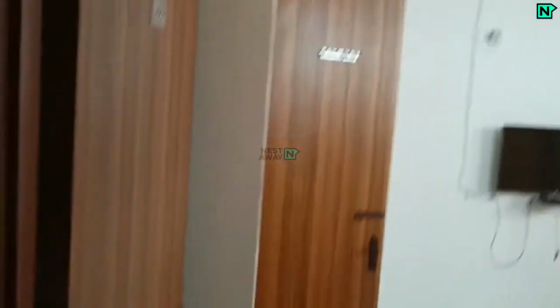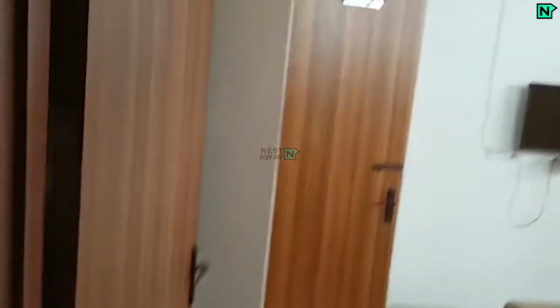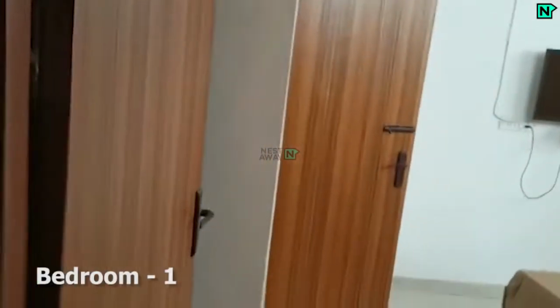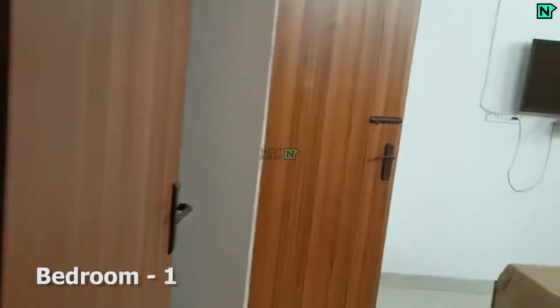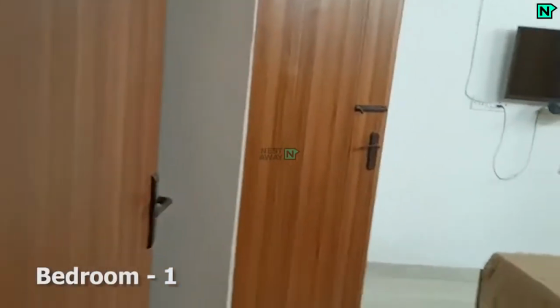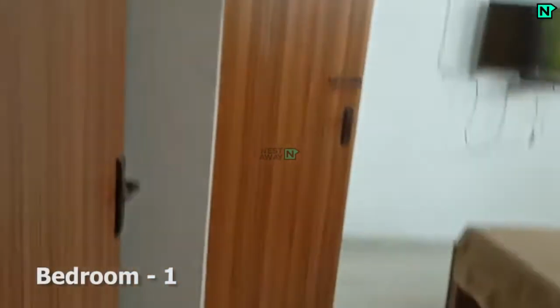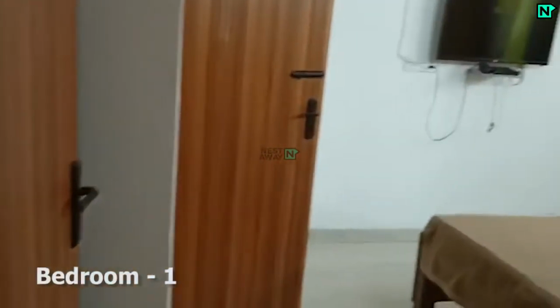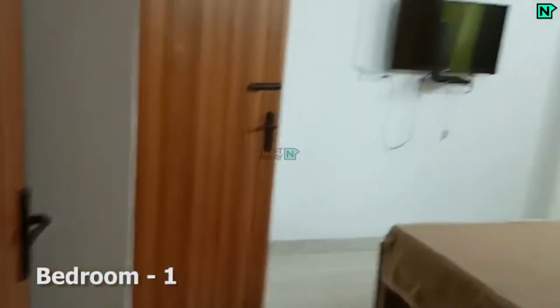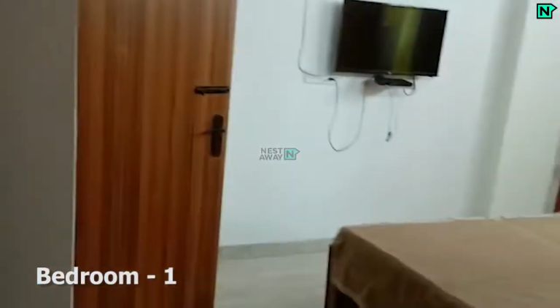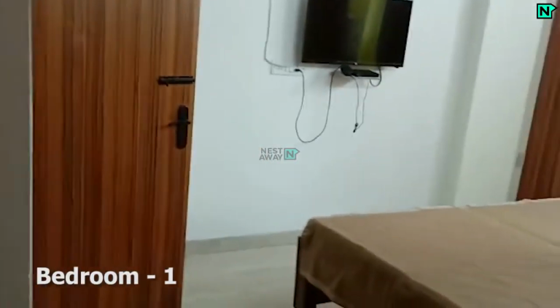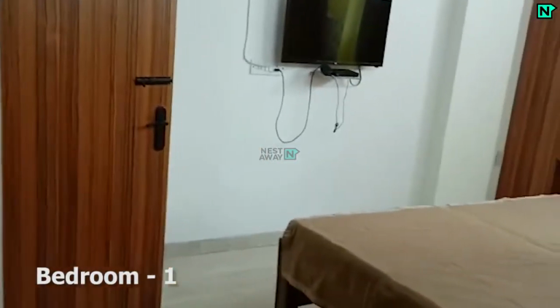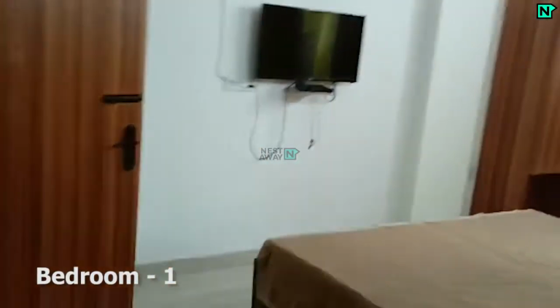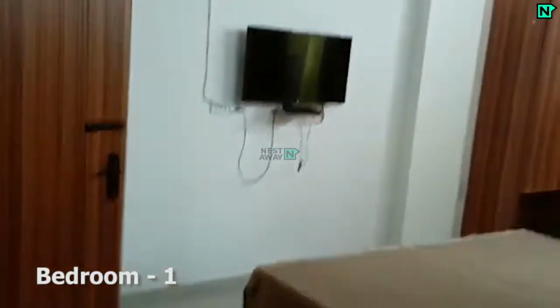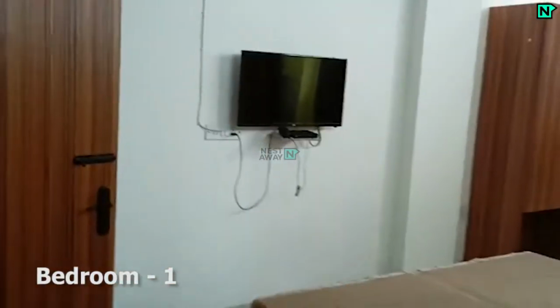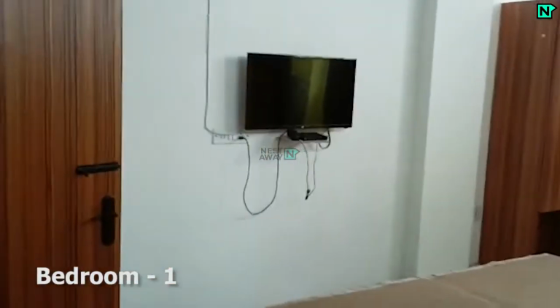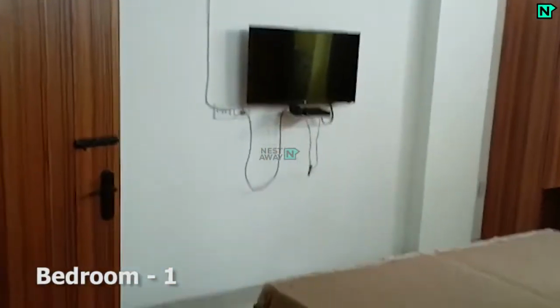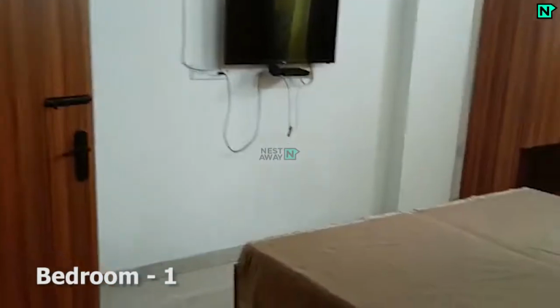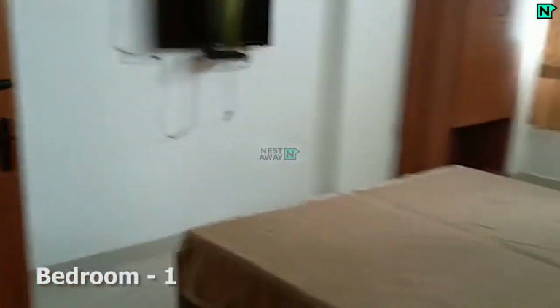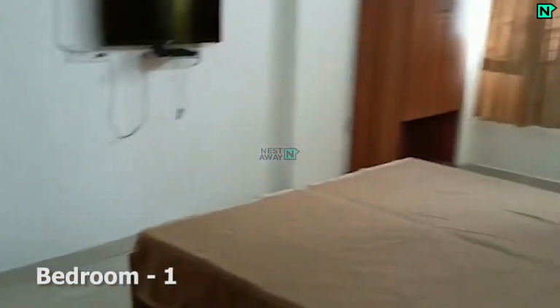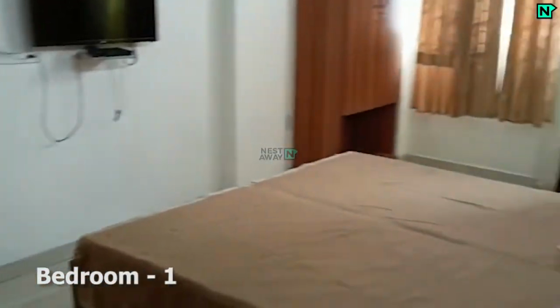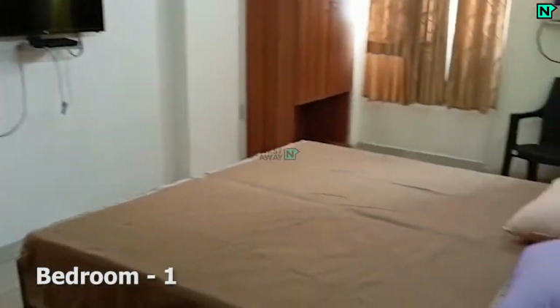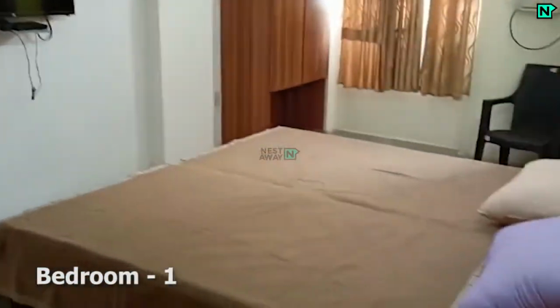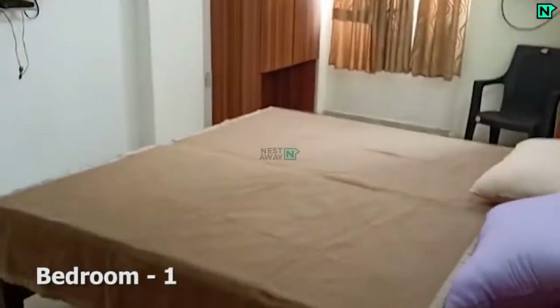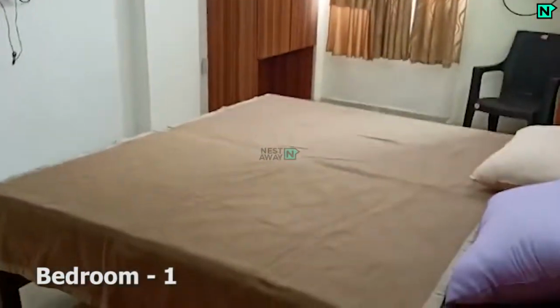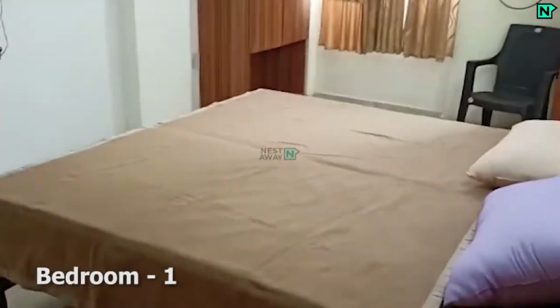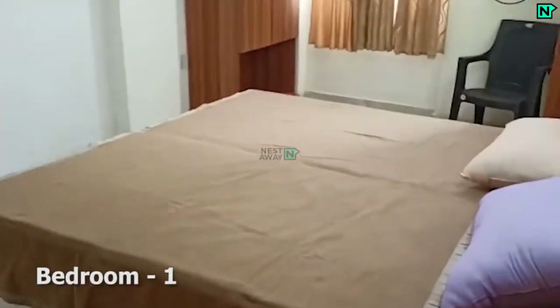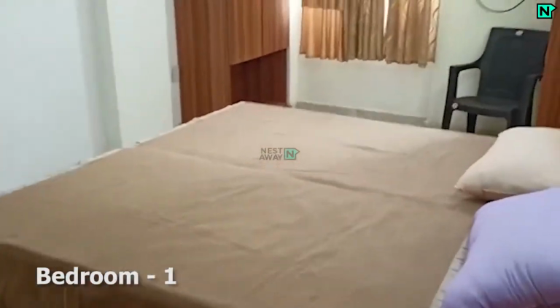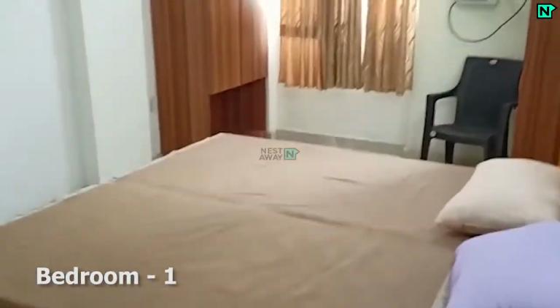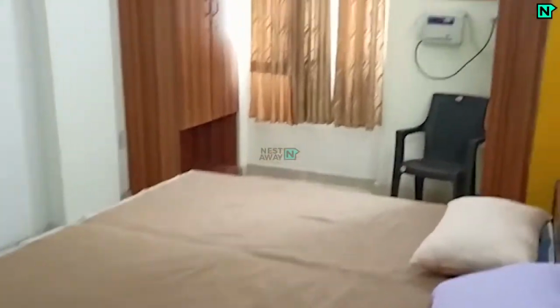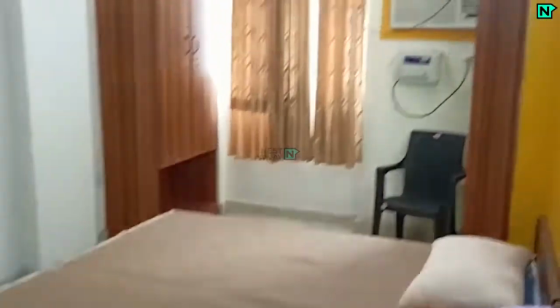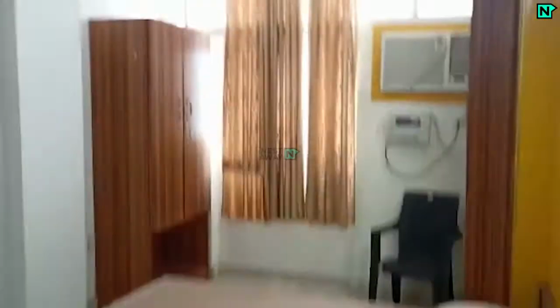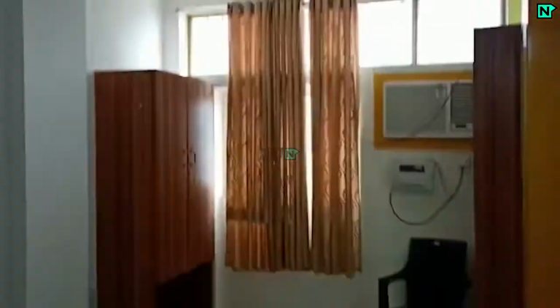This is bedroom one, which comes with cupboards and AC available. This bedroom comes with an attached bathroom.